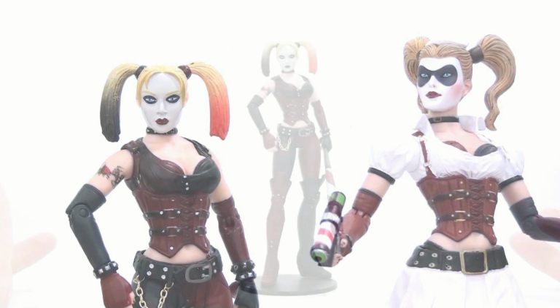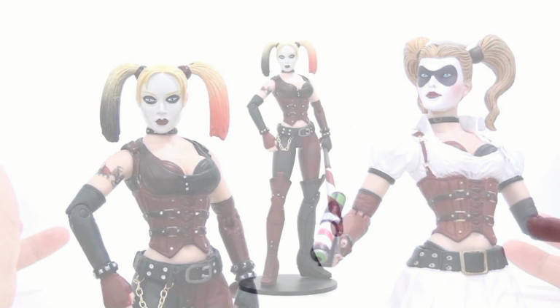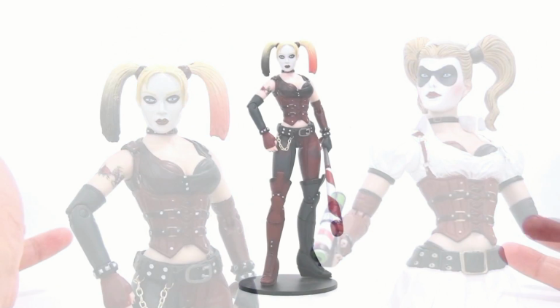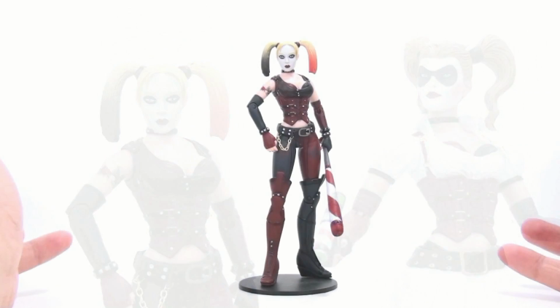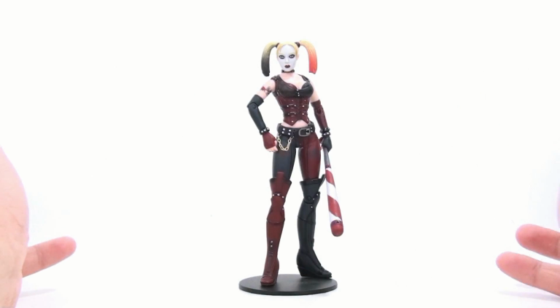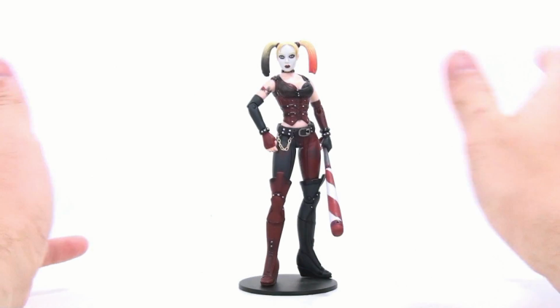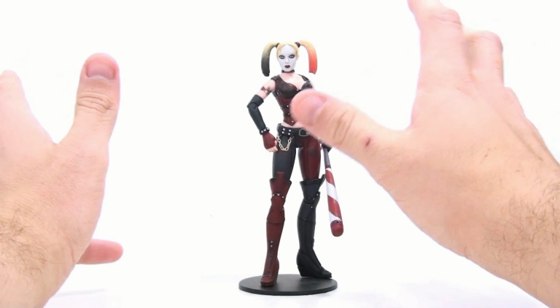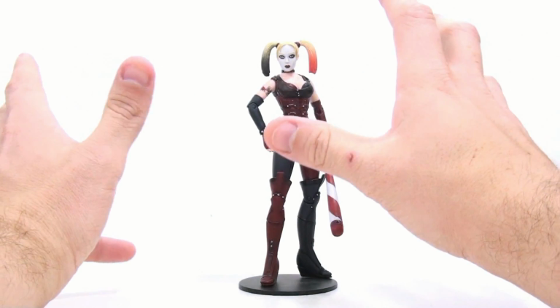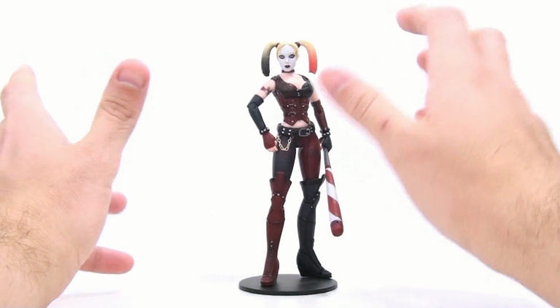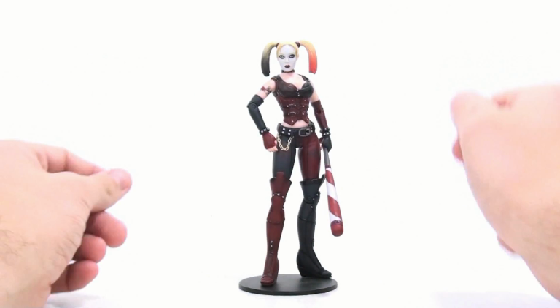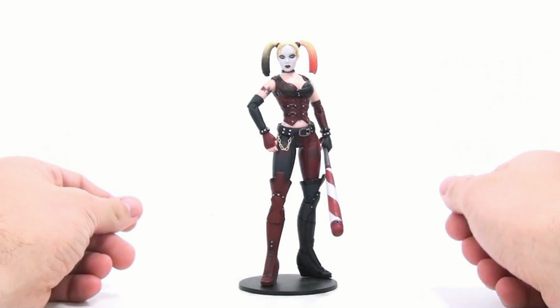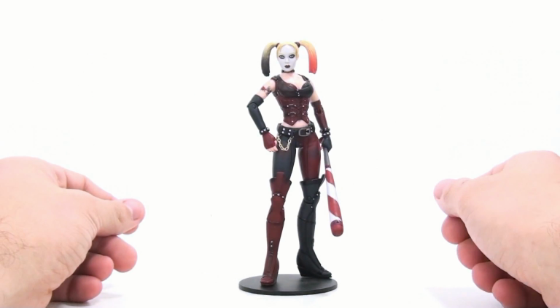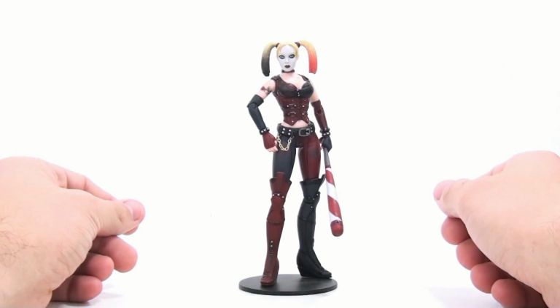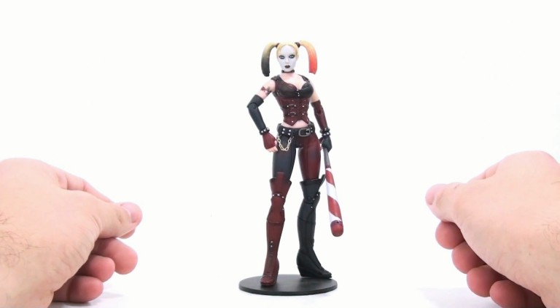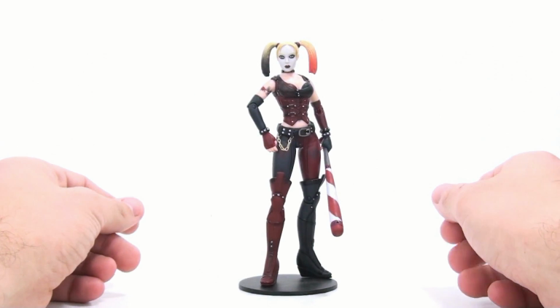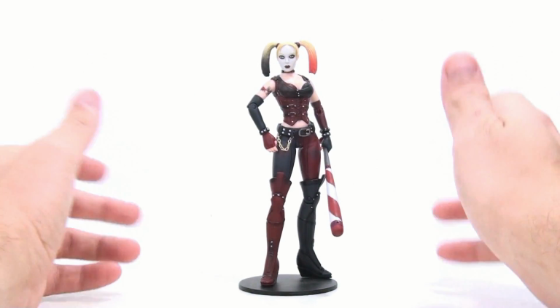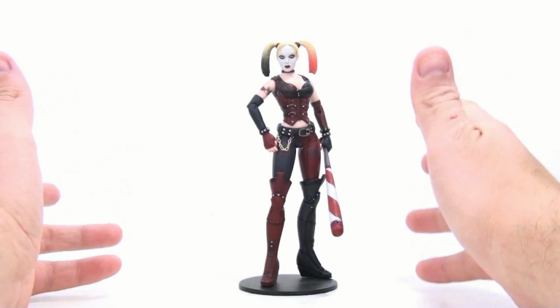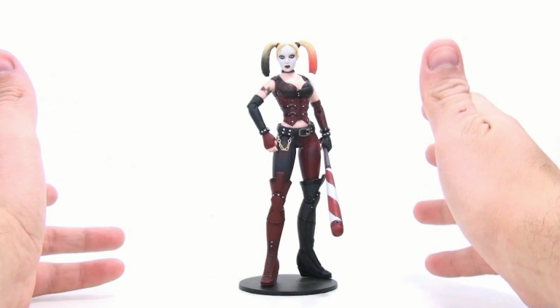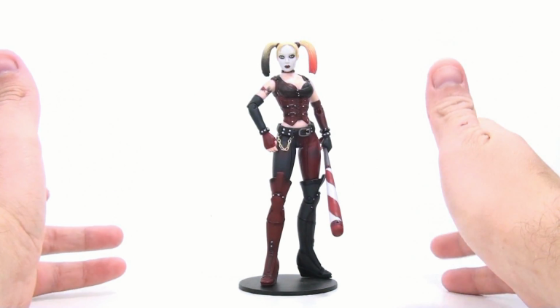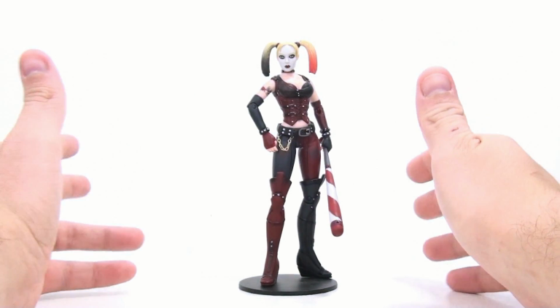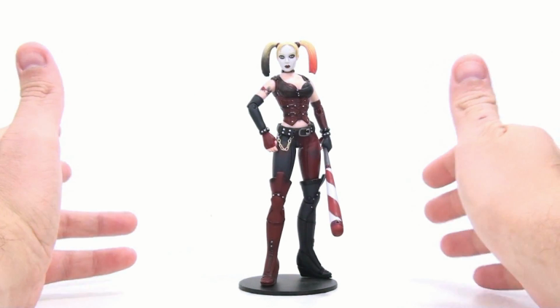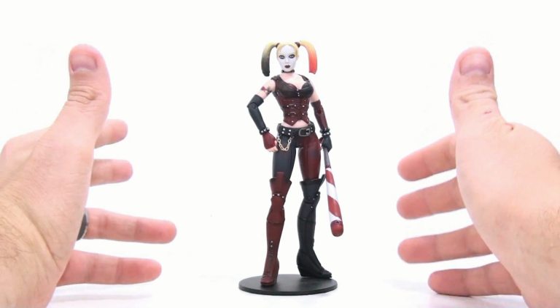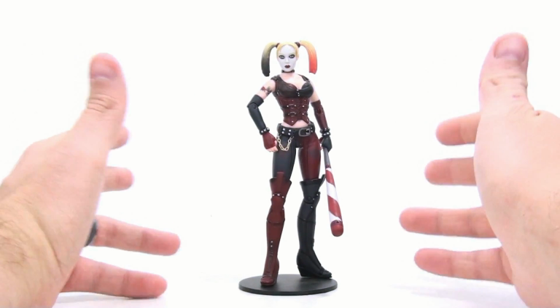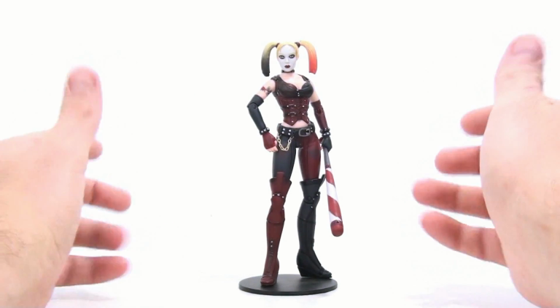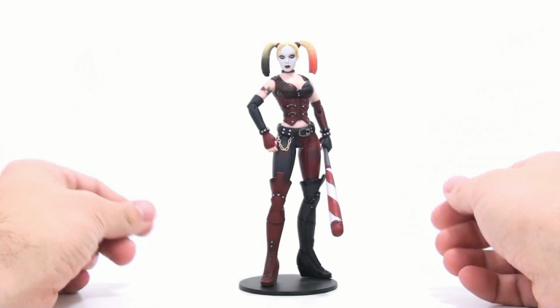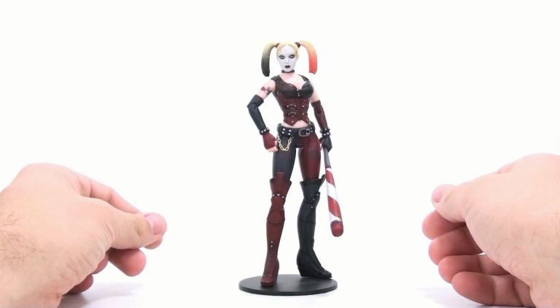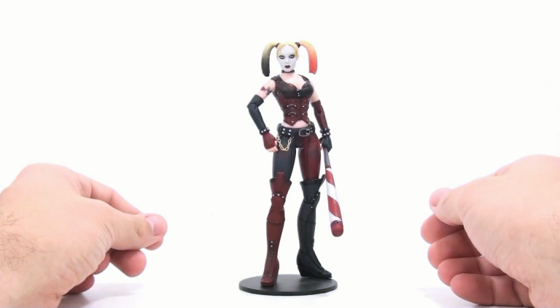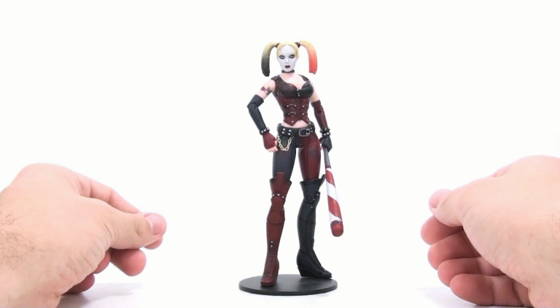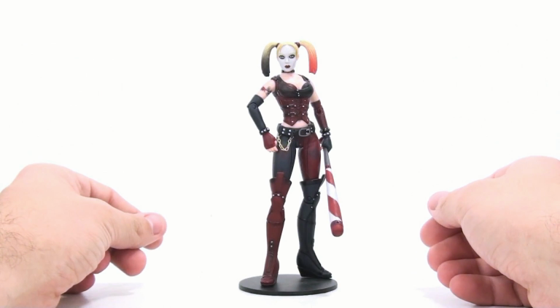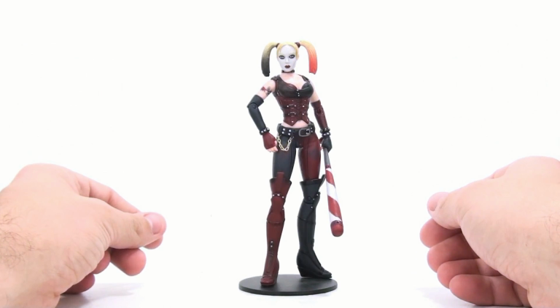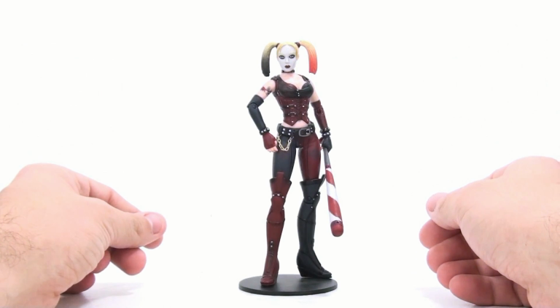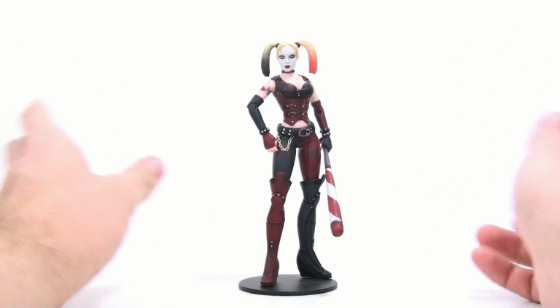Now, again, don't get me wrong — I do like this figure. I think the previous version, though, is the far superior looking figure.